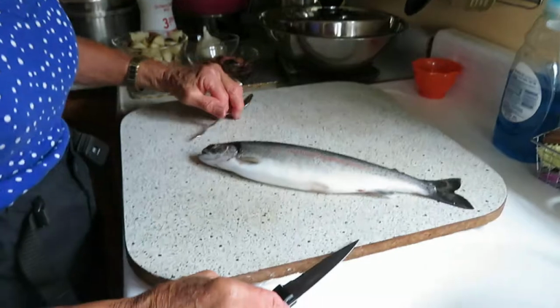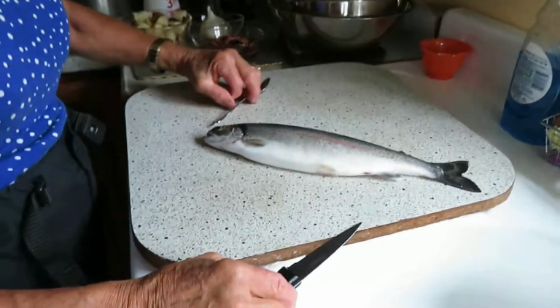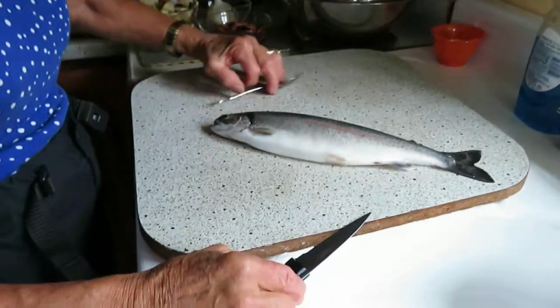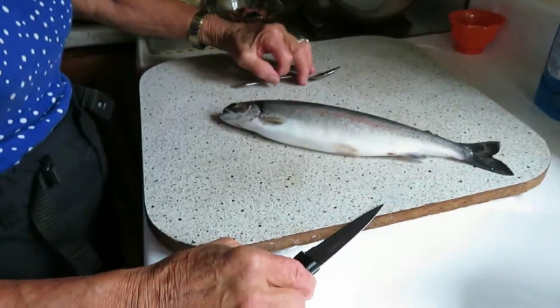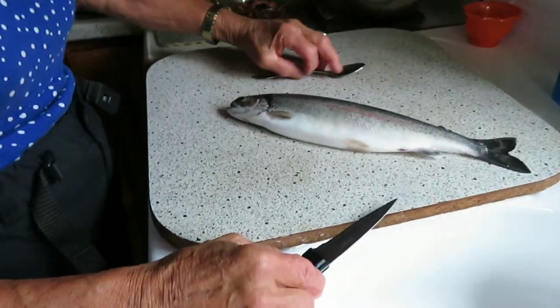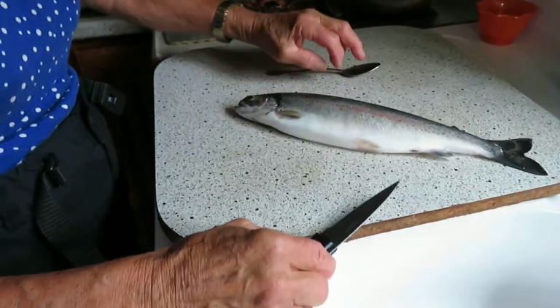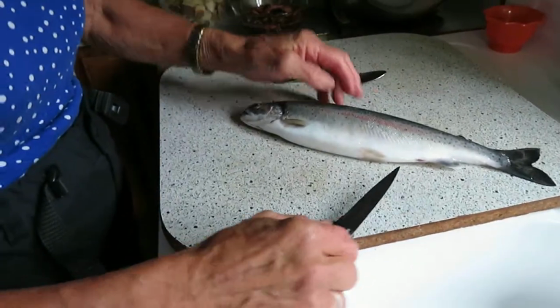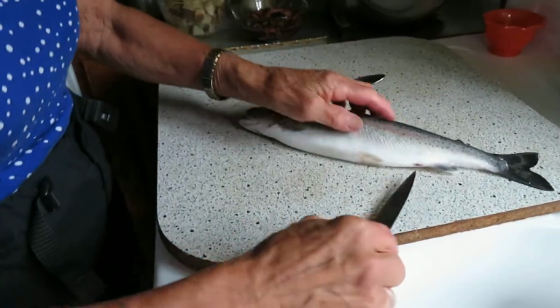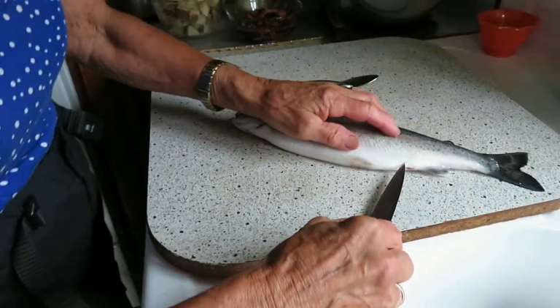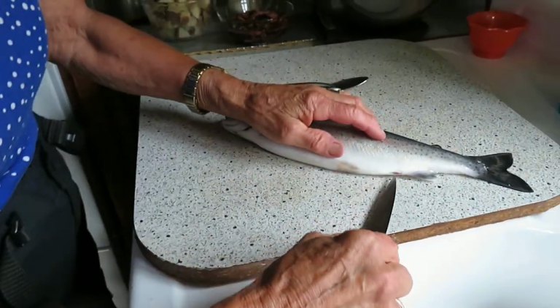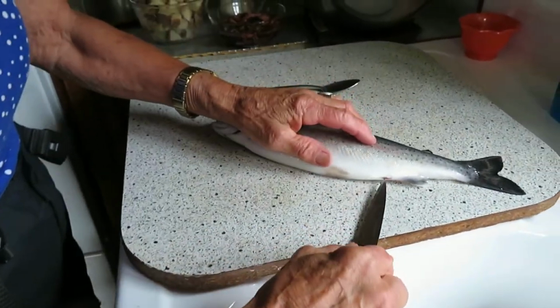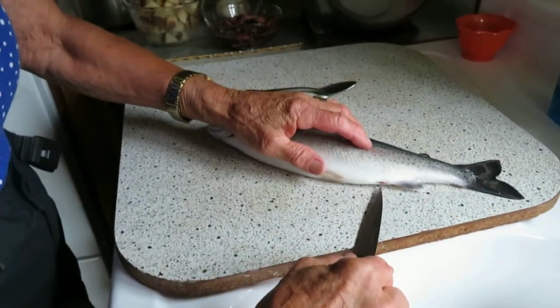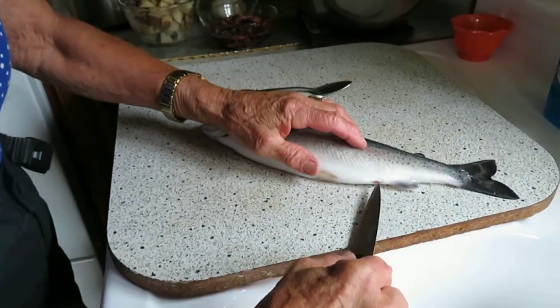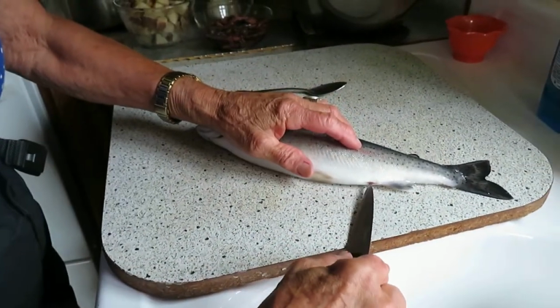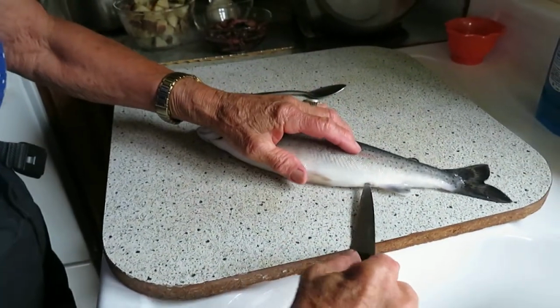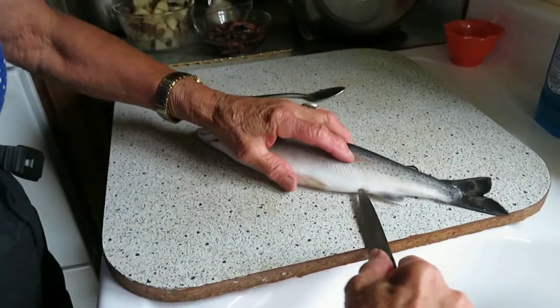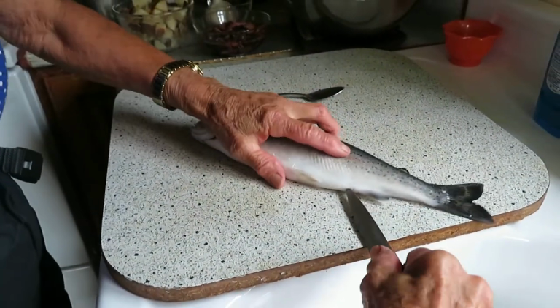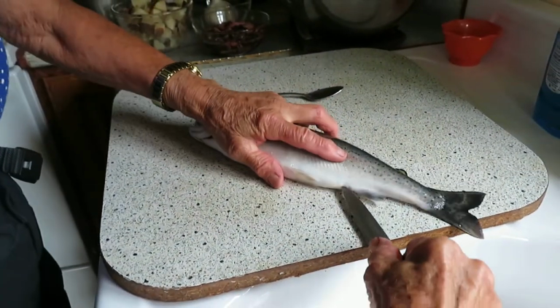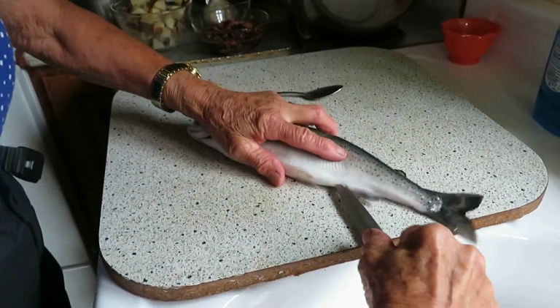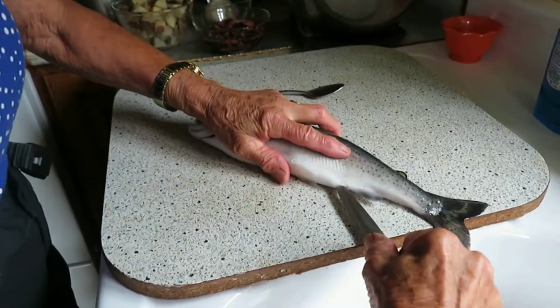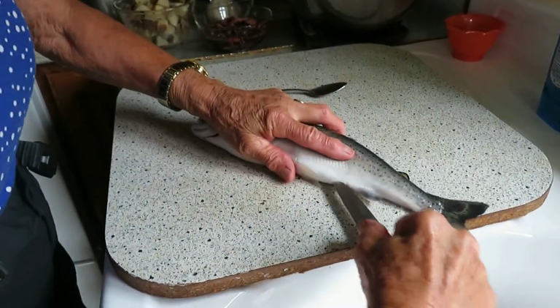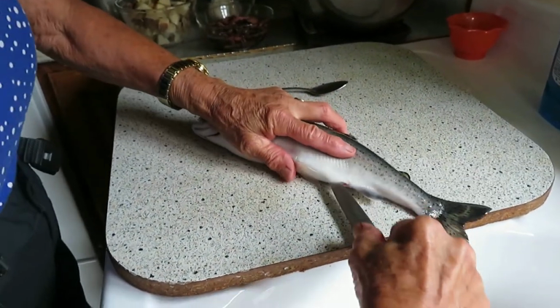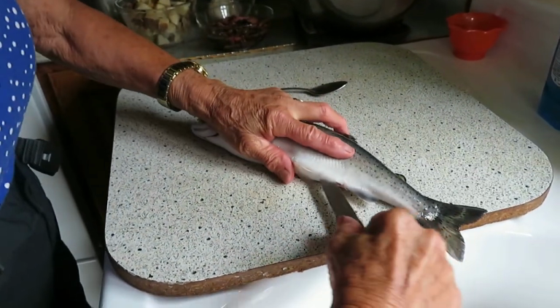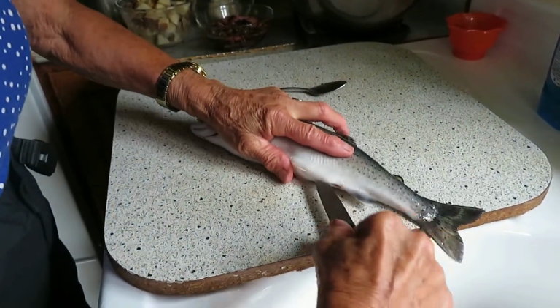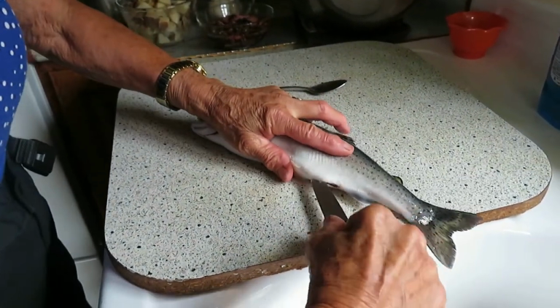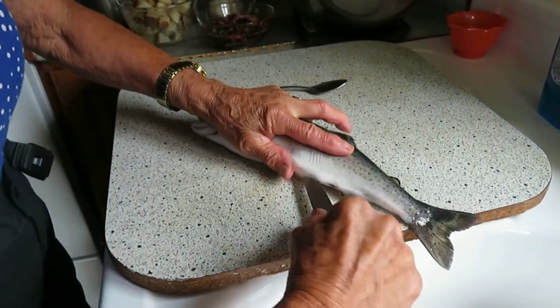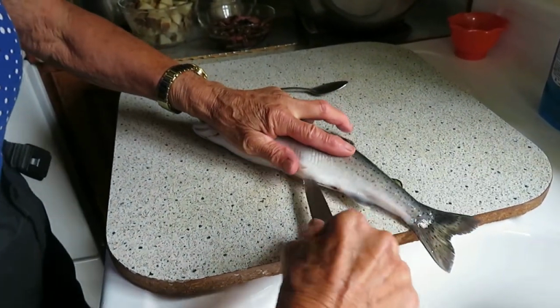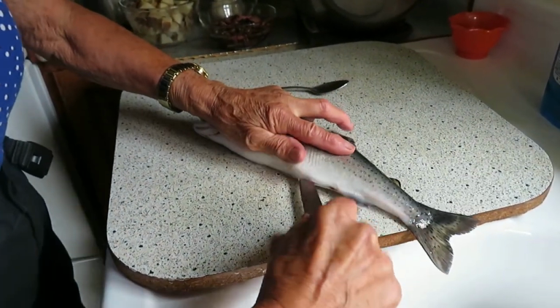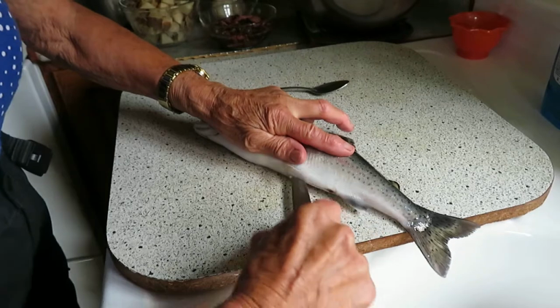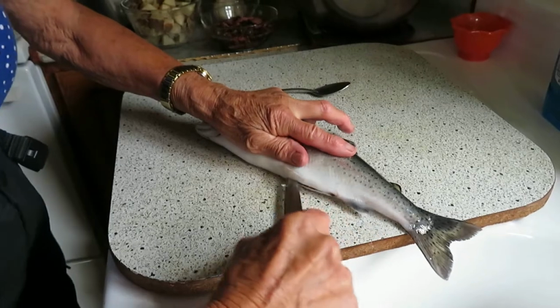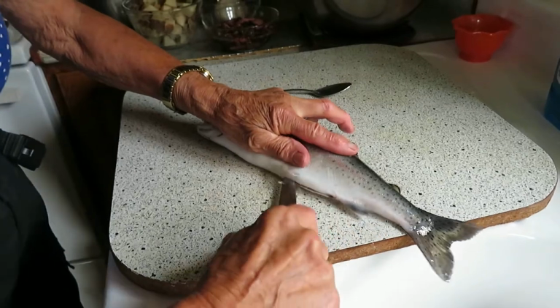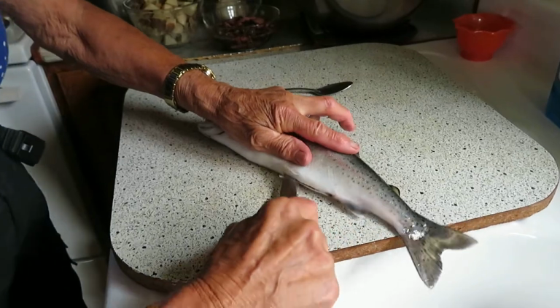How to clean a trout. This is a rainbow trout, and my mum is cleaning this trout.